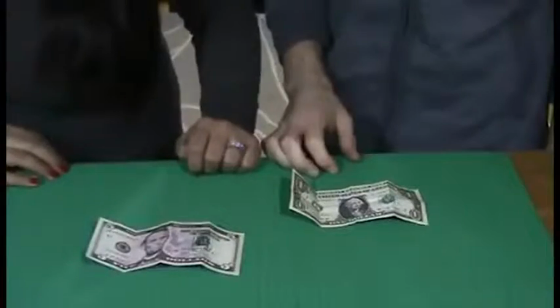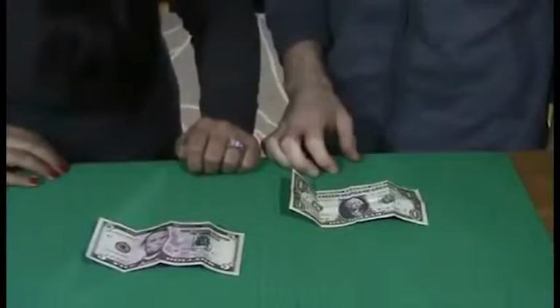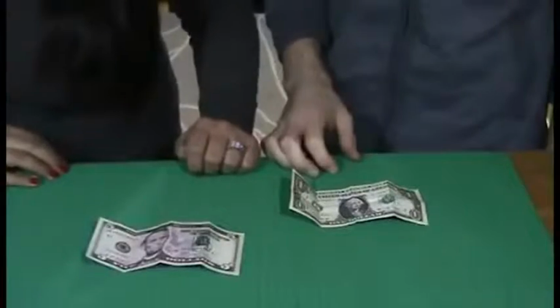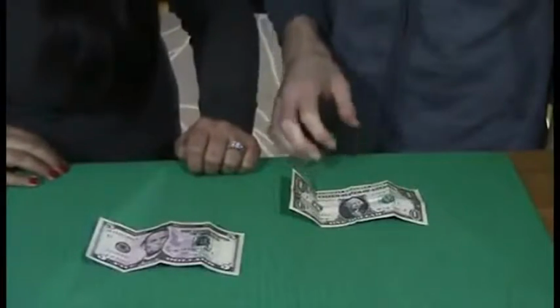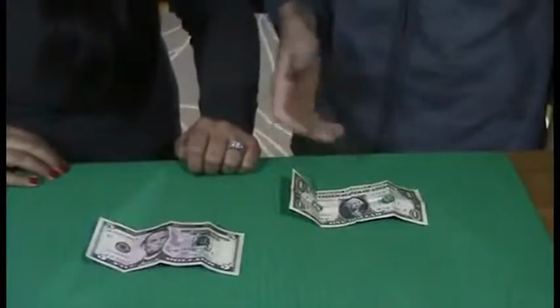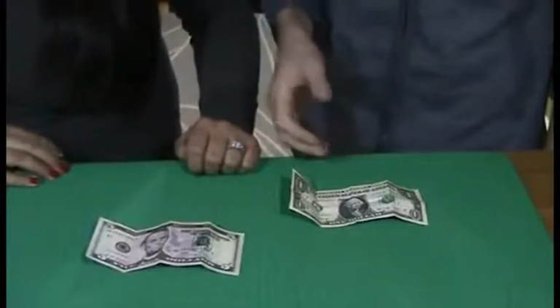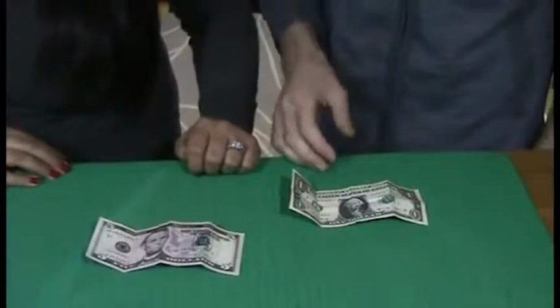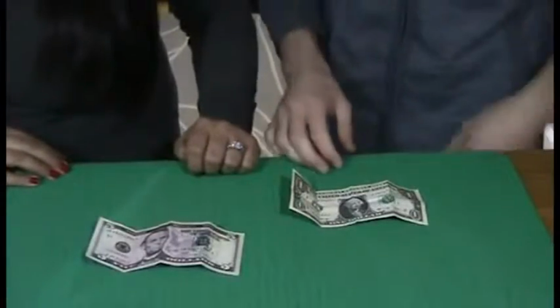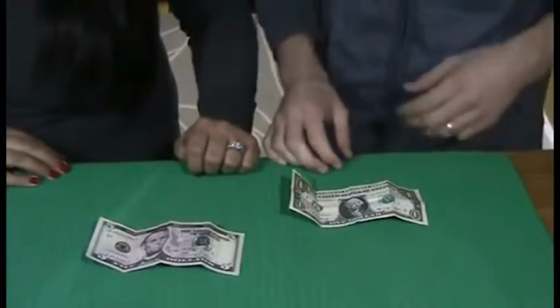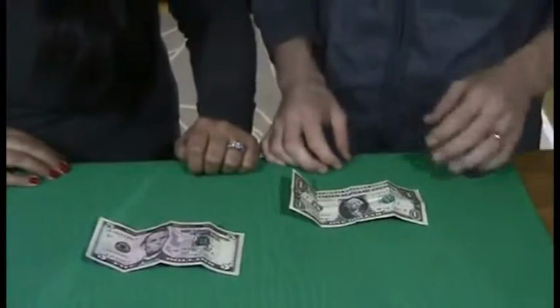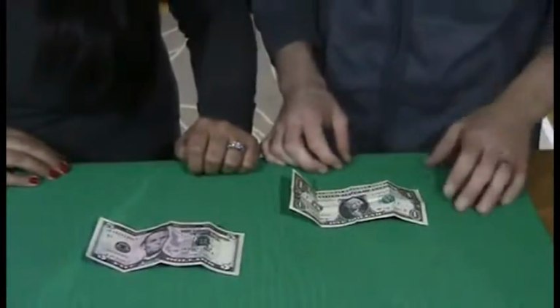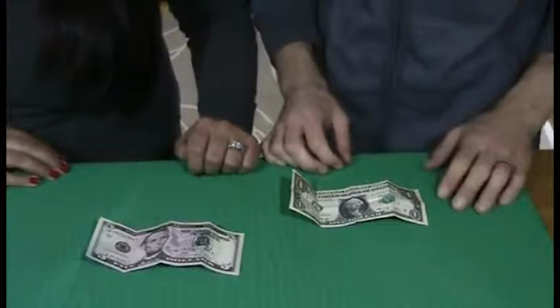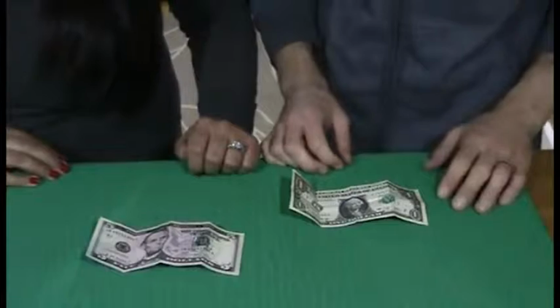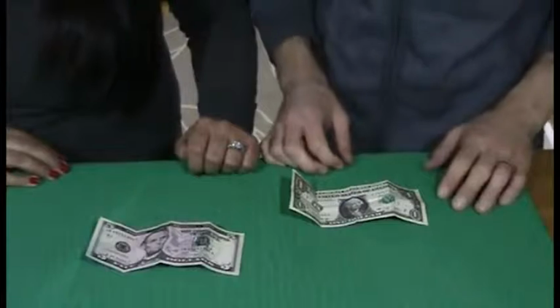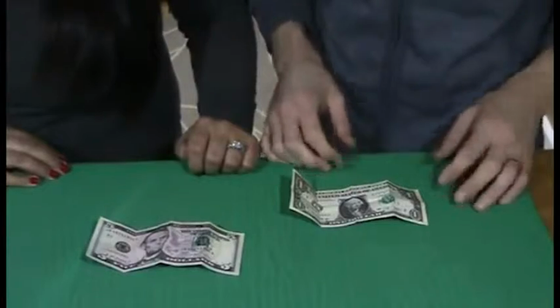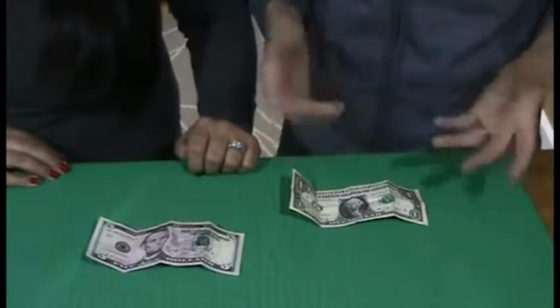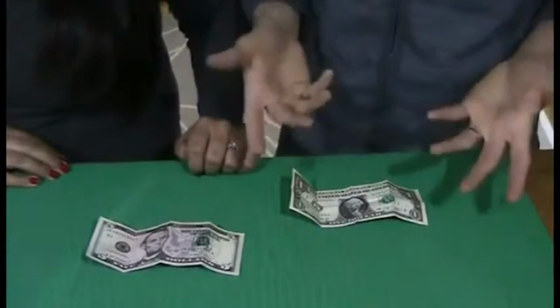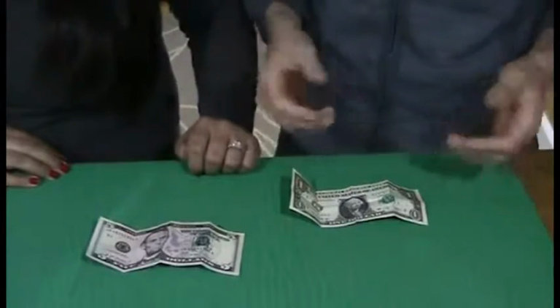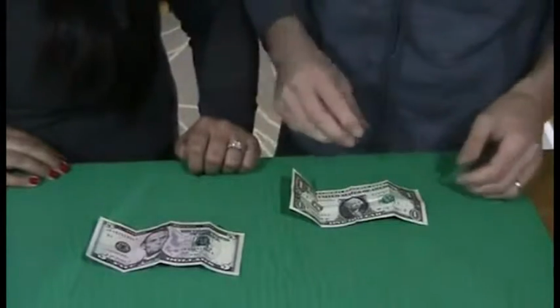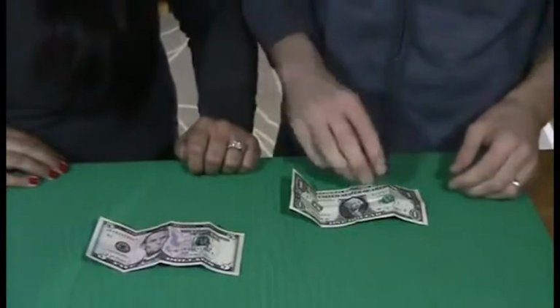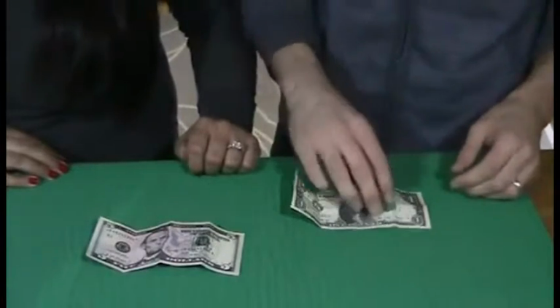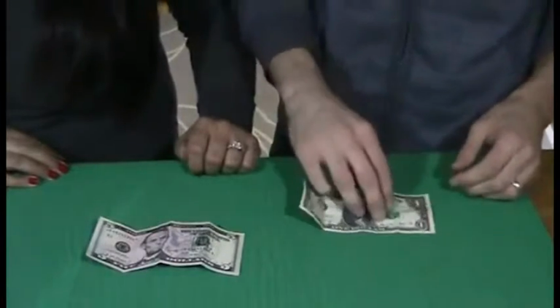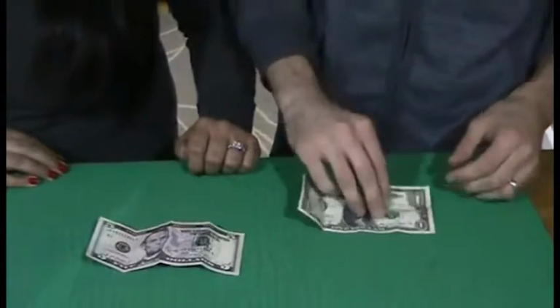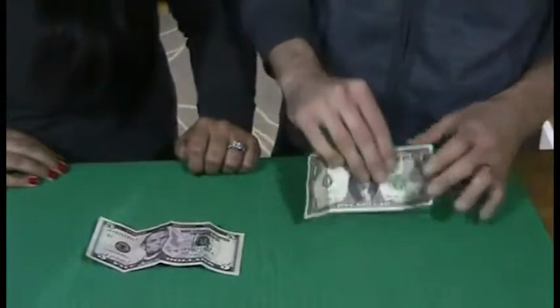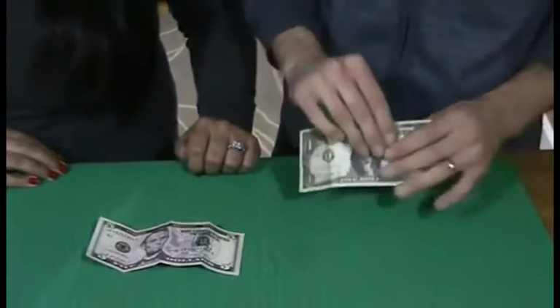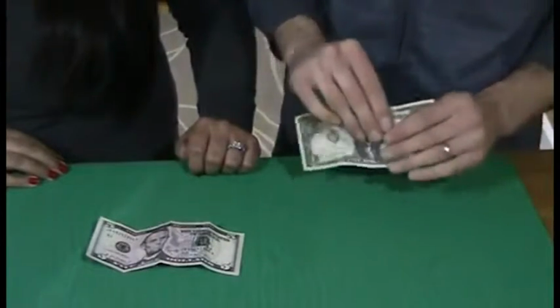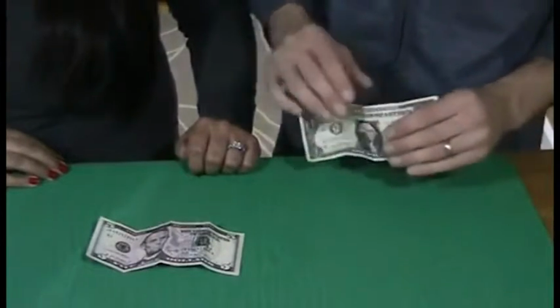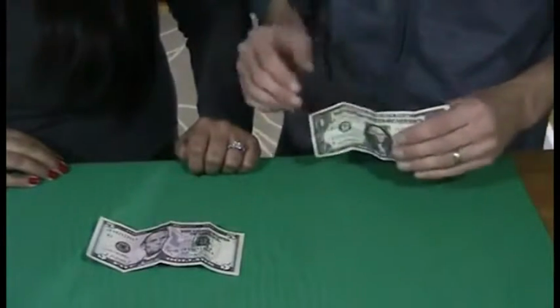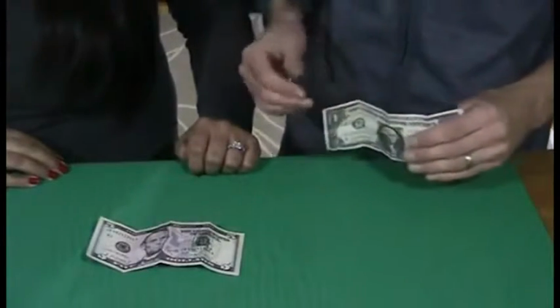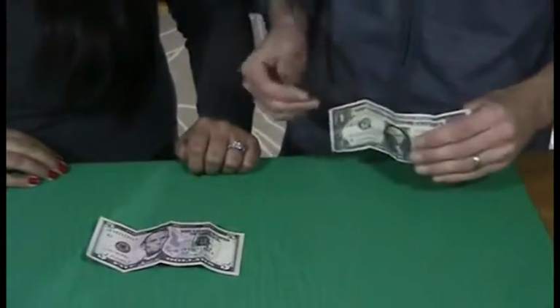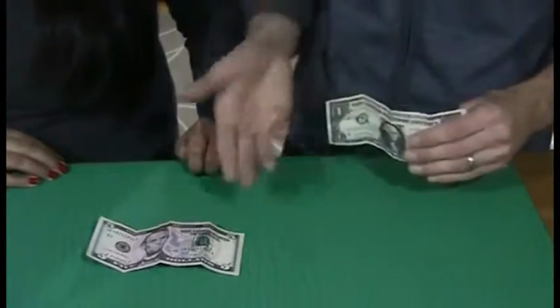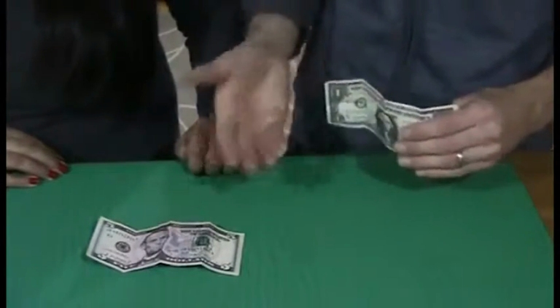This is Bob Slarry's Metamorphosis Bills. You borrow two bills — in this case it's a $1 bill and a $5.